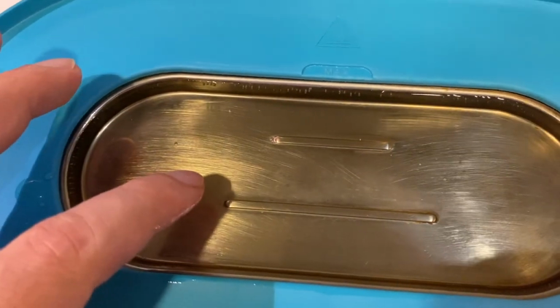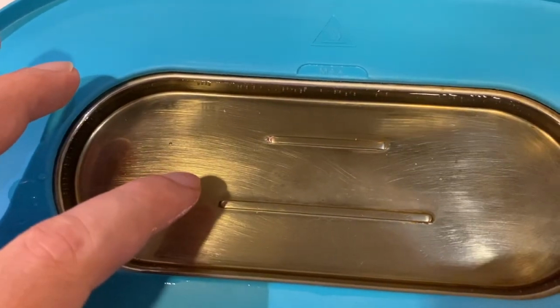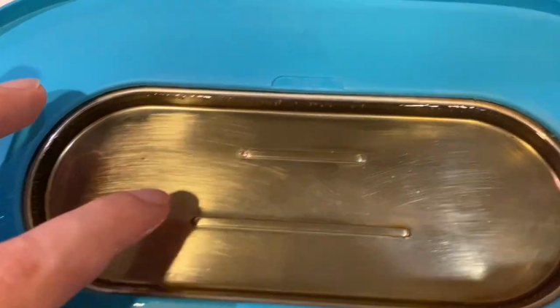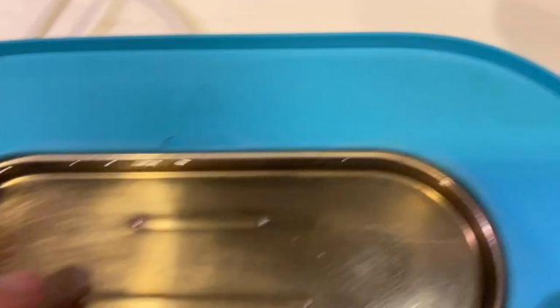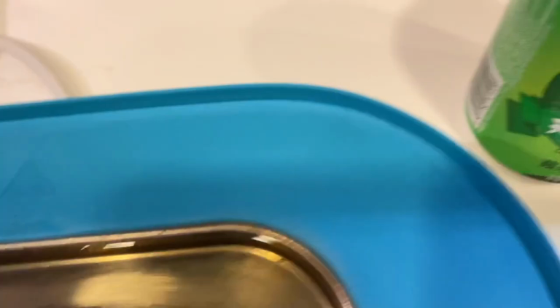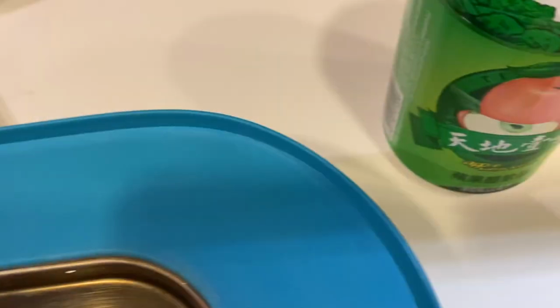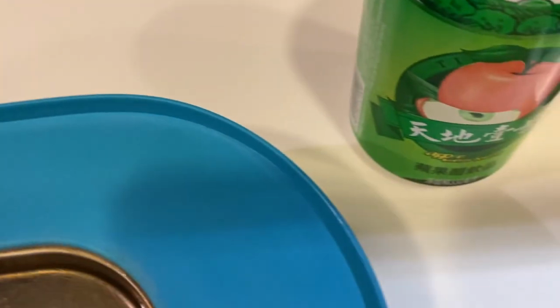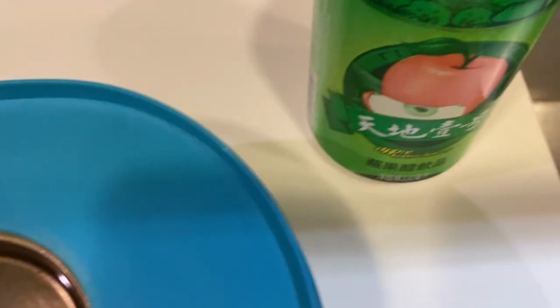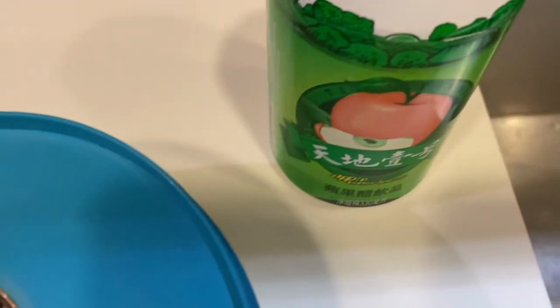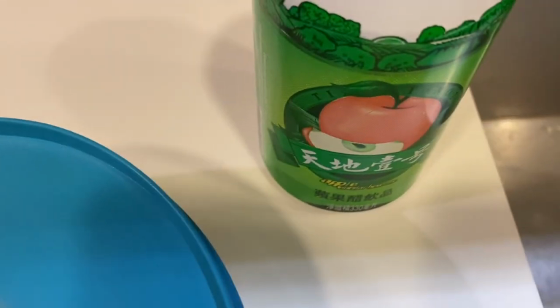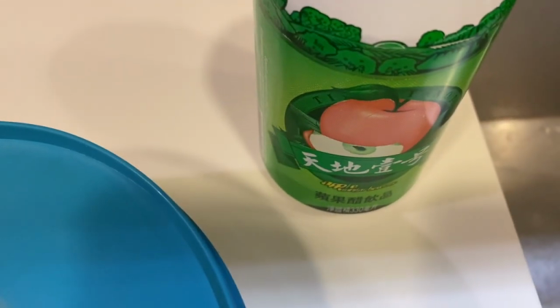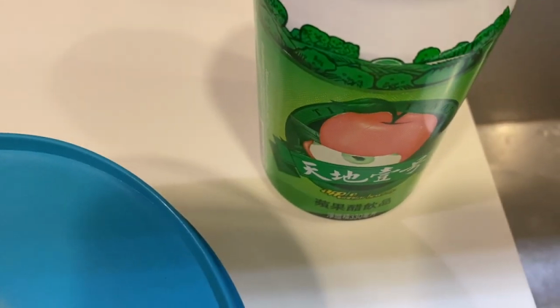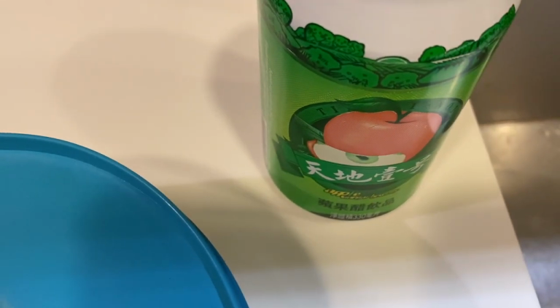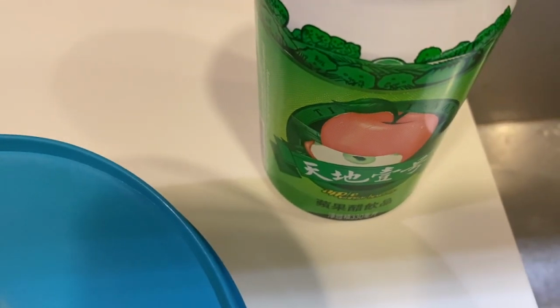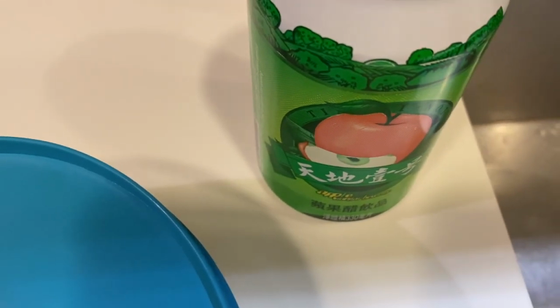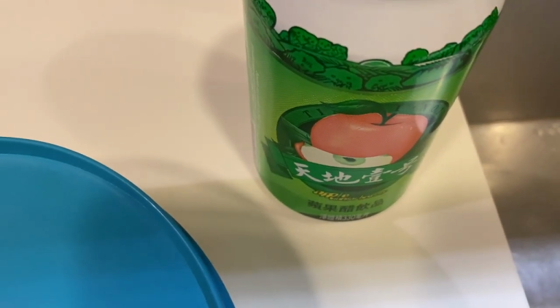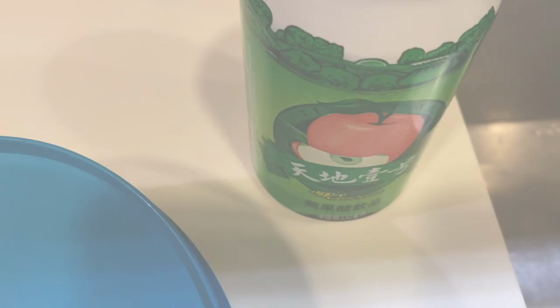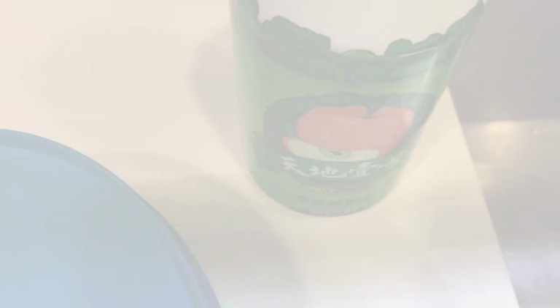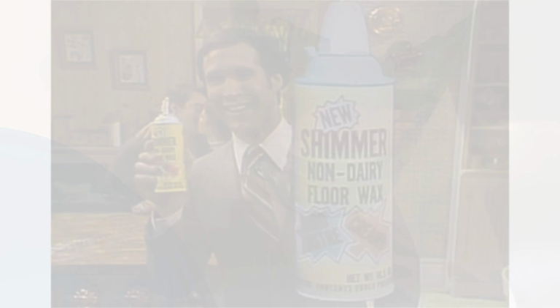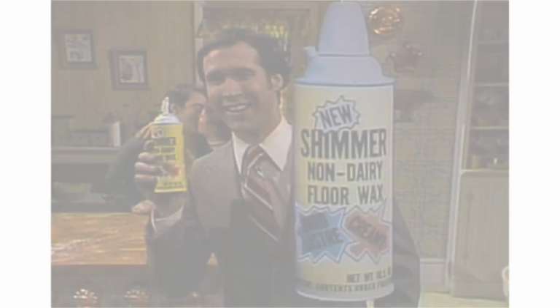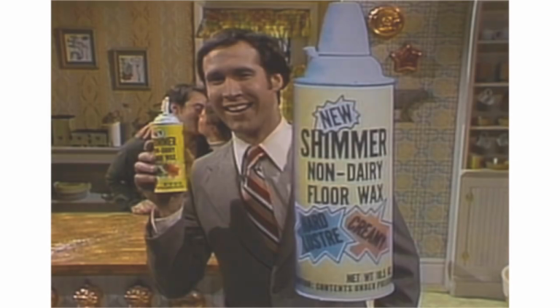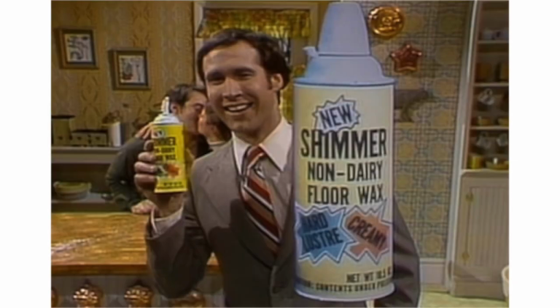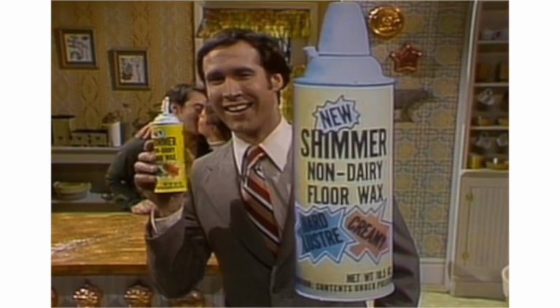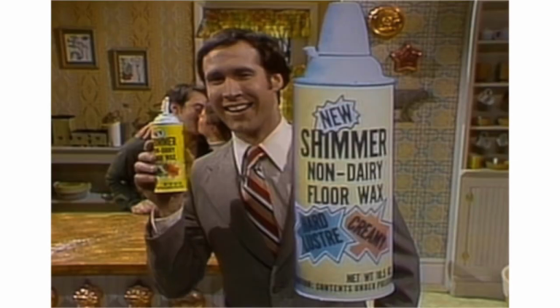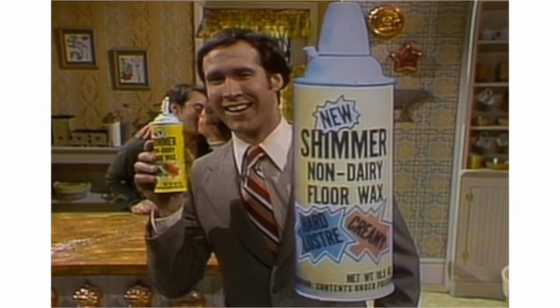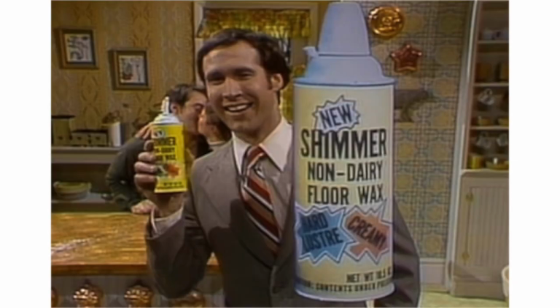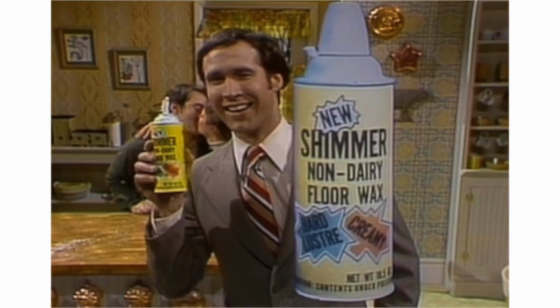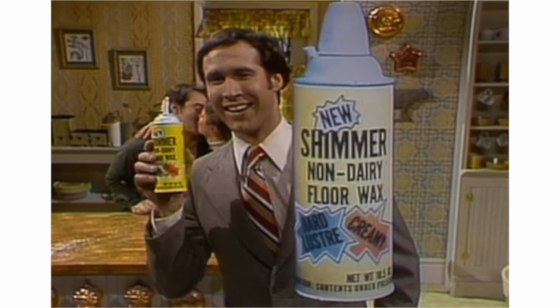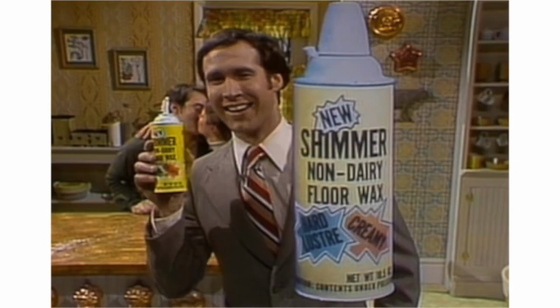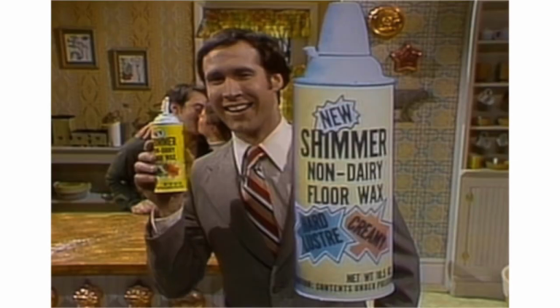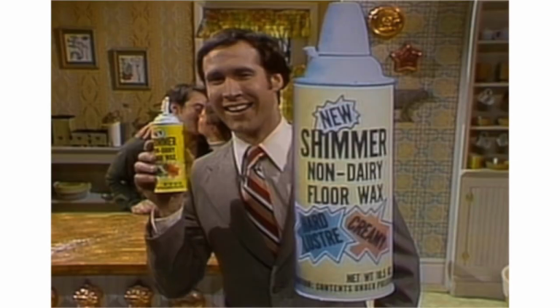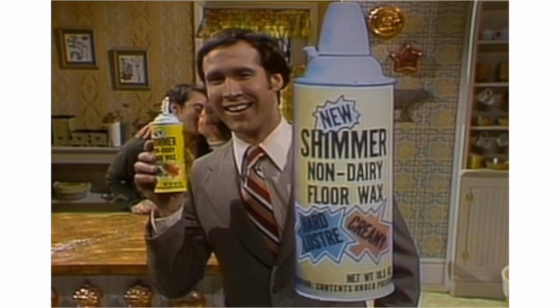It's a house cleaner and a drink. New shimmers of floor wax and a dessert topping.